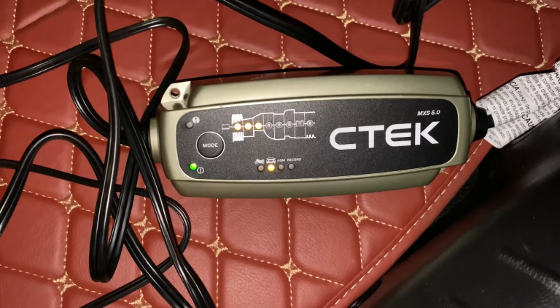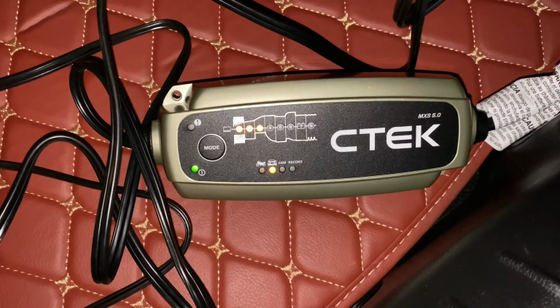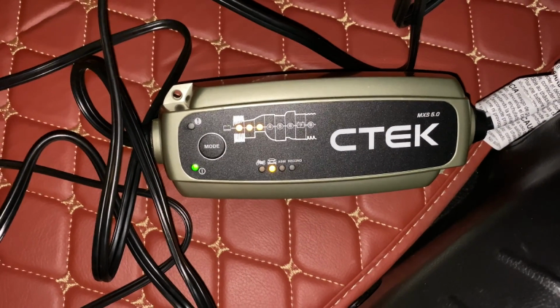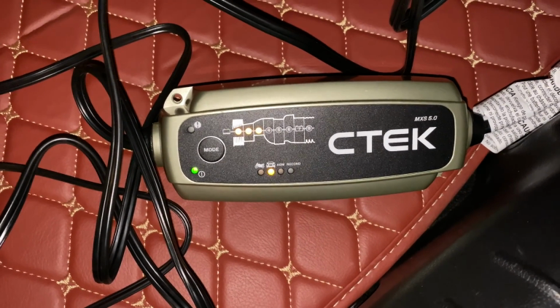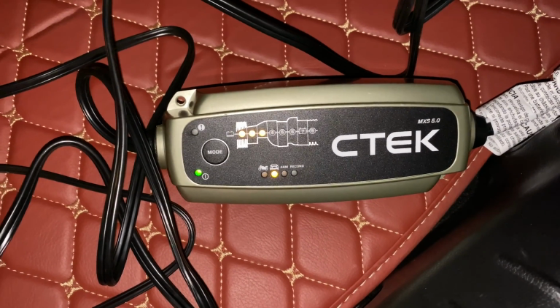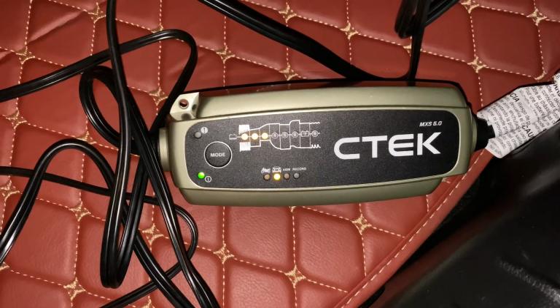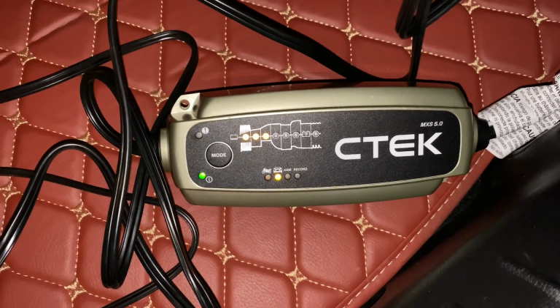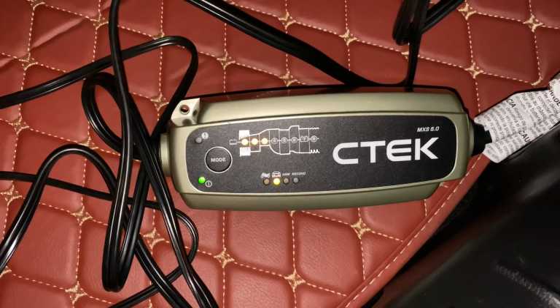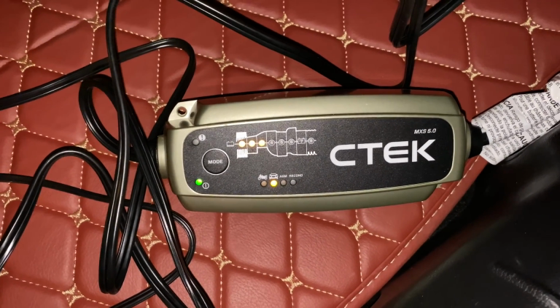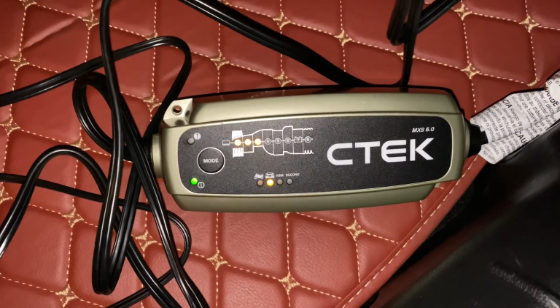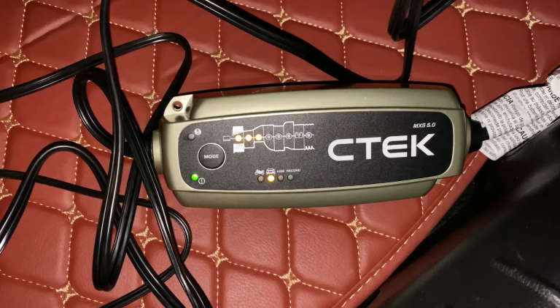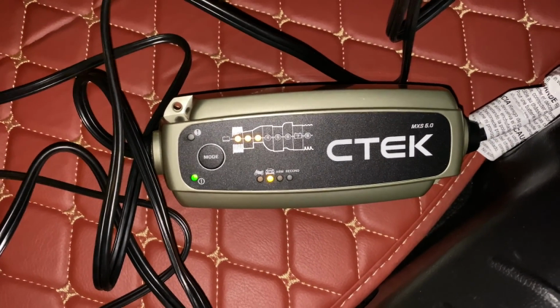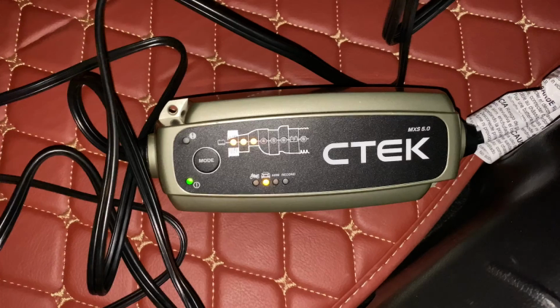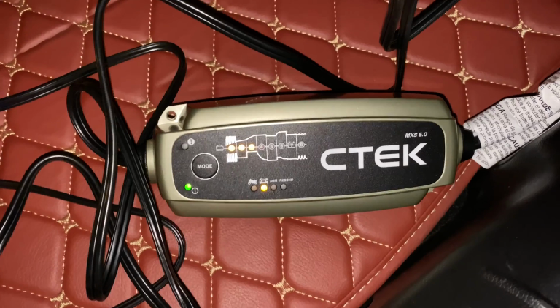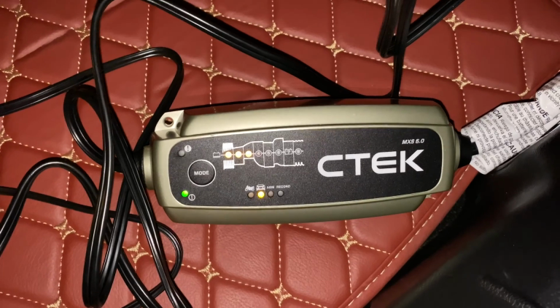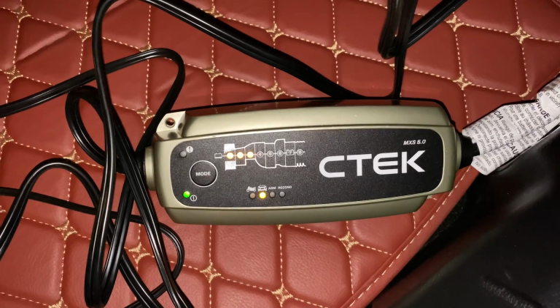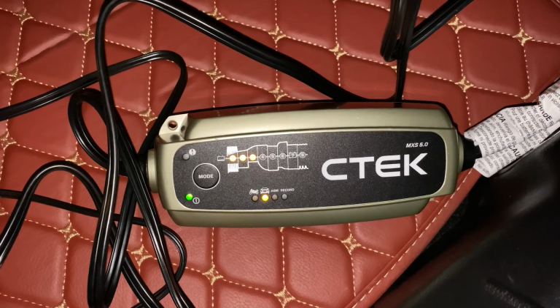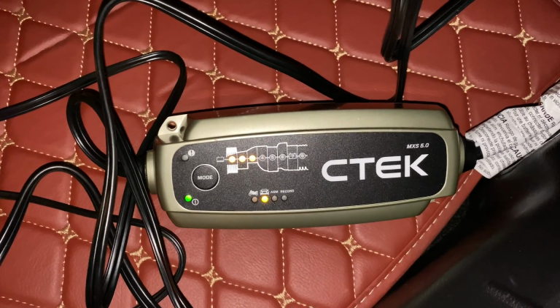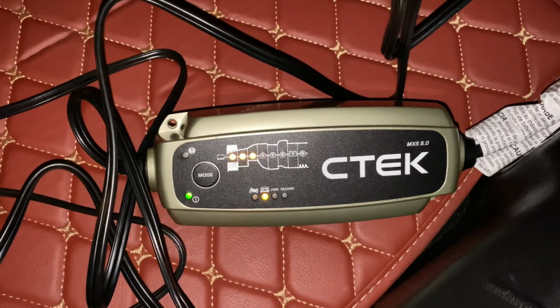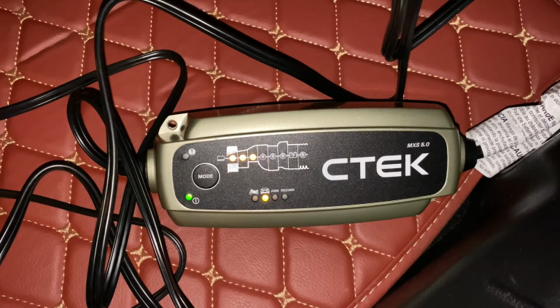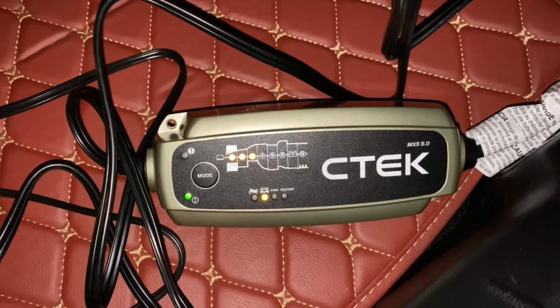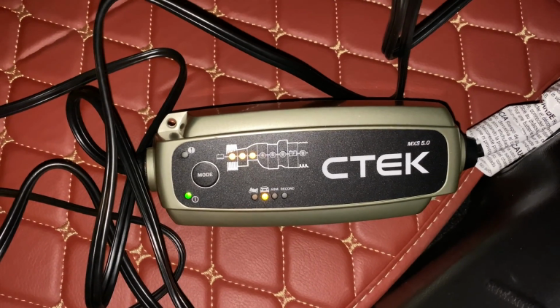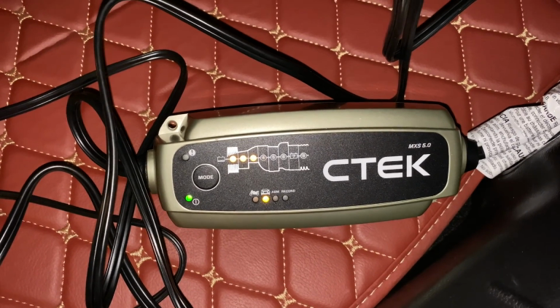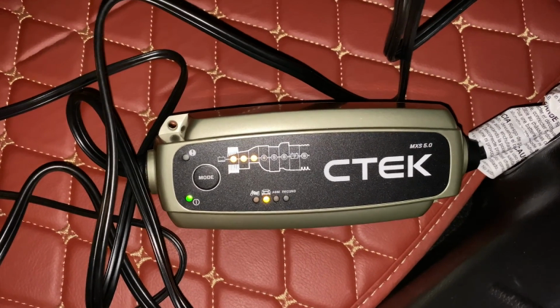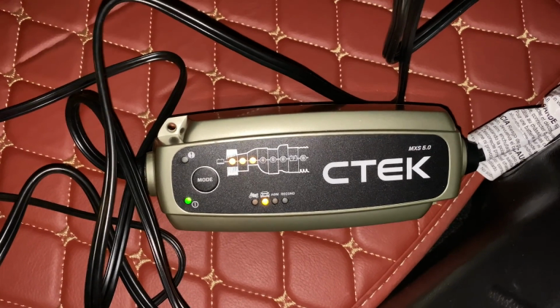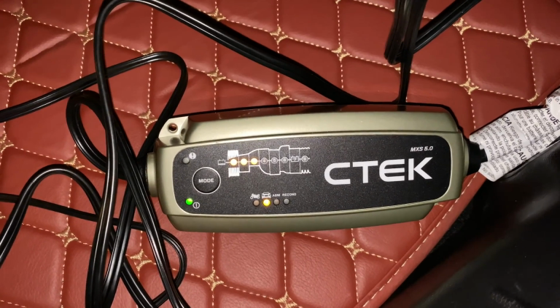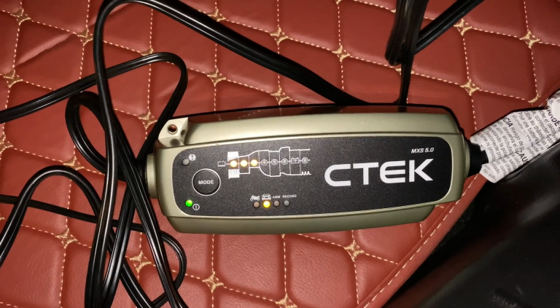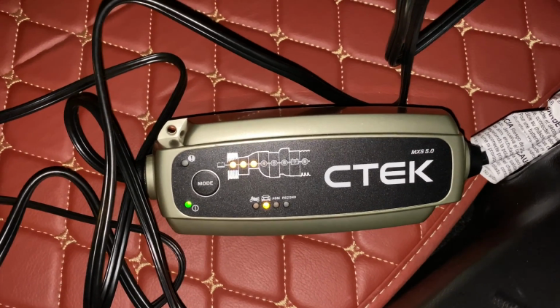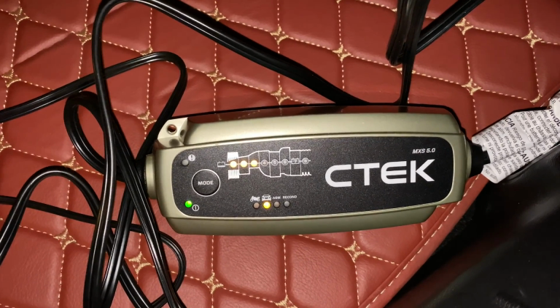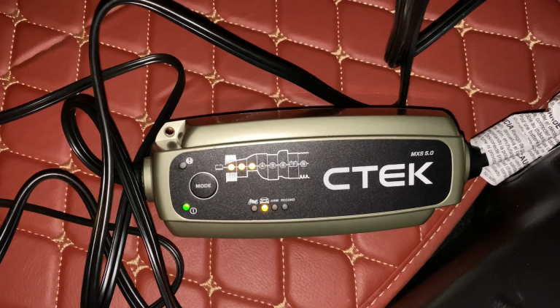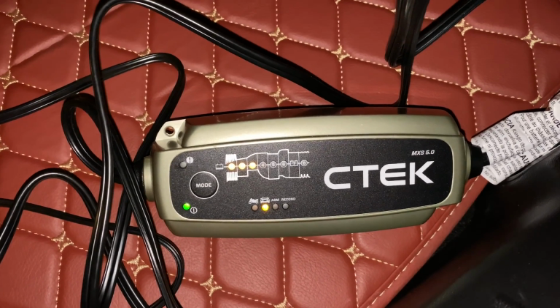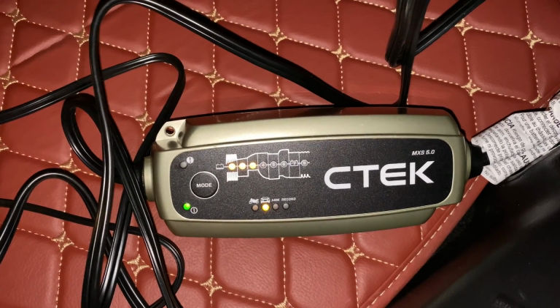I've had a lot of luck with CTEK in the past. If you want to pick this up, I'll put a link to it in the description below. Peter Von Panda, out.